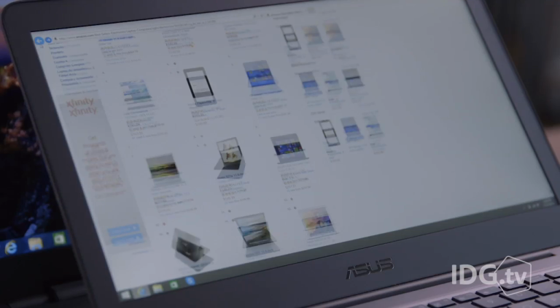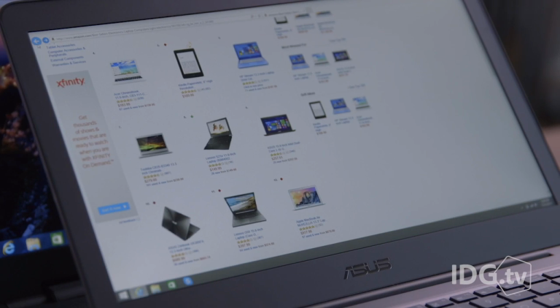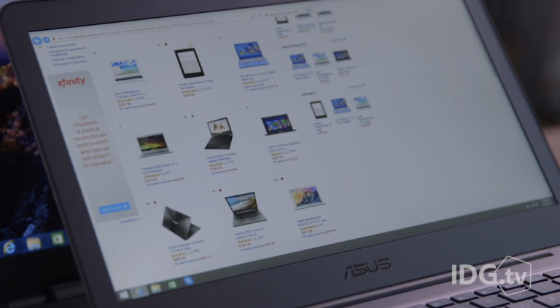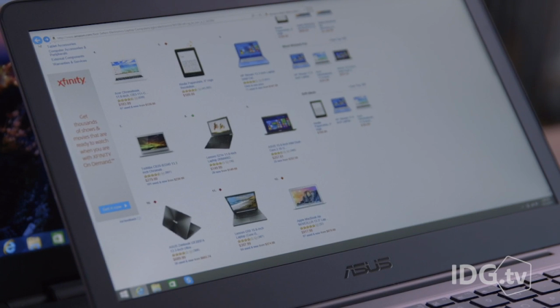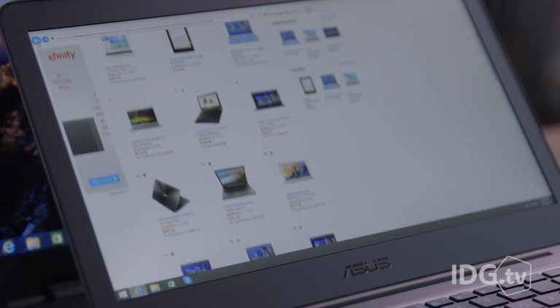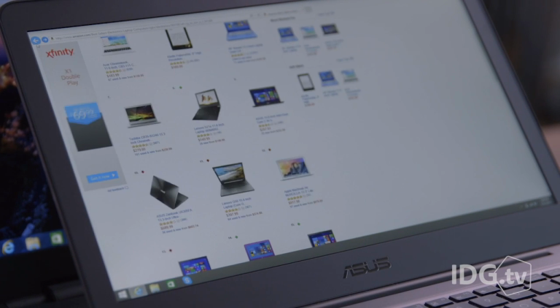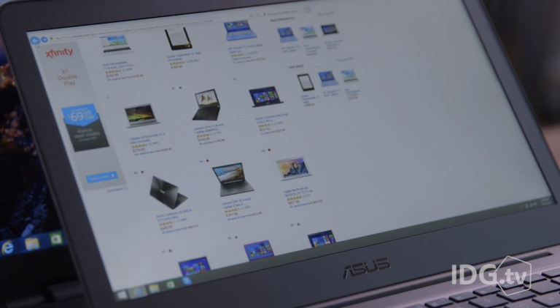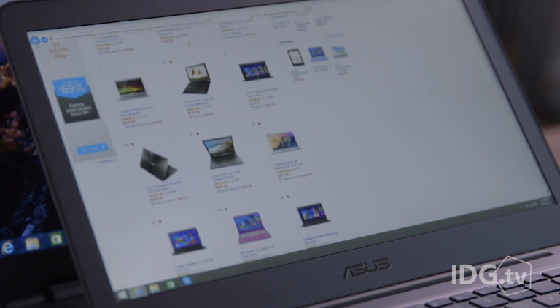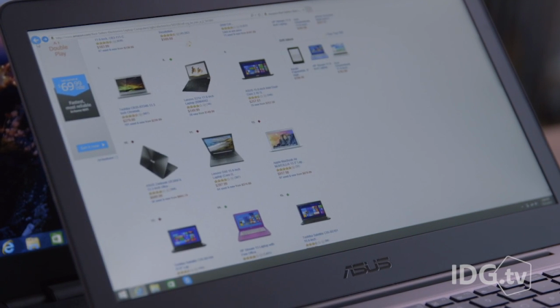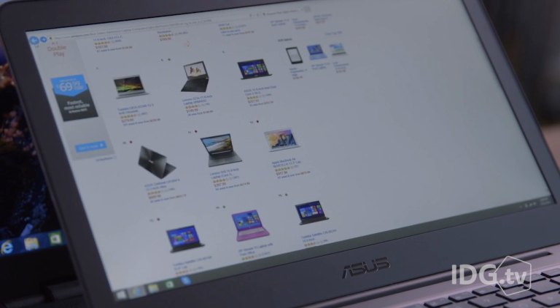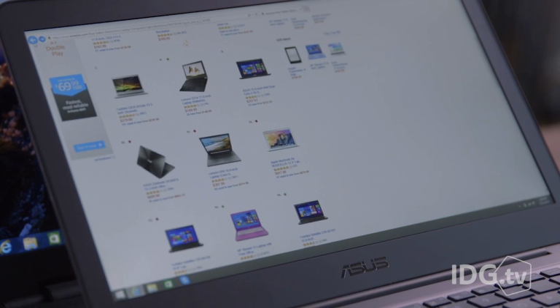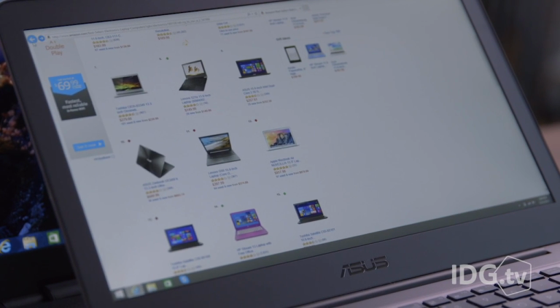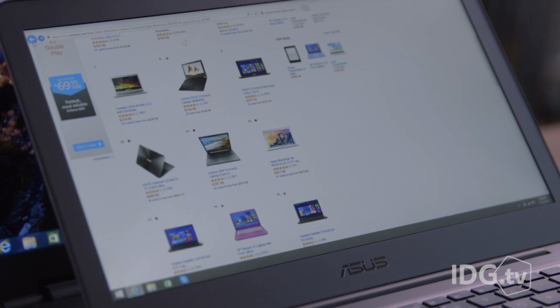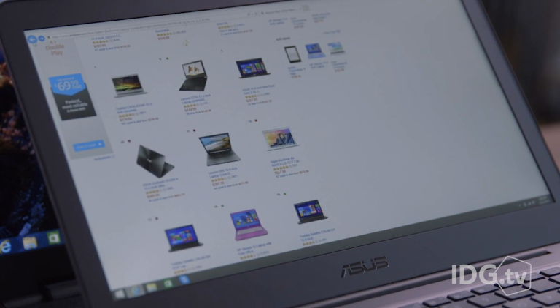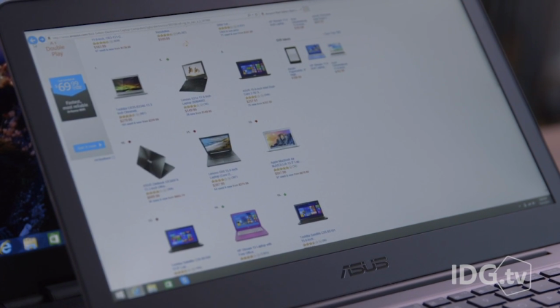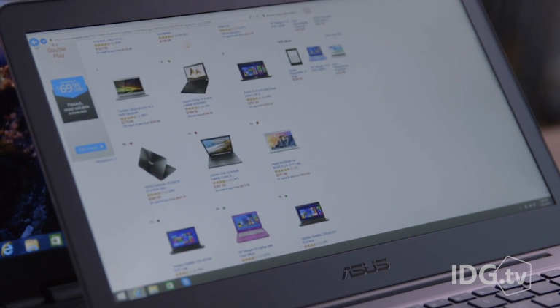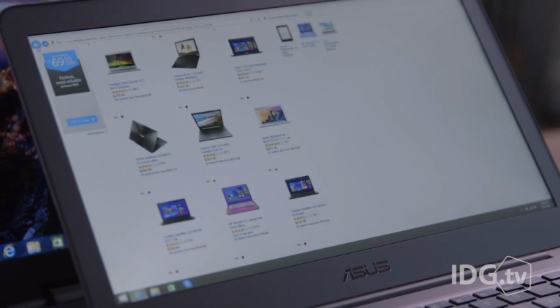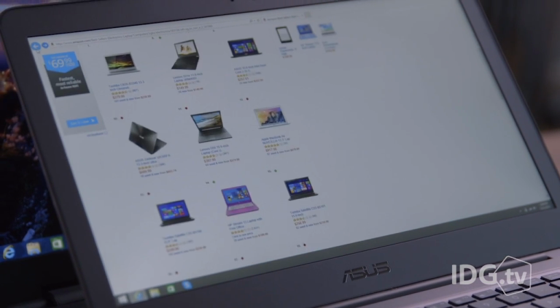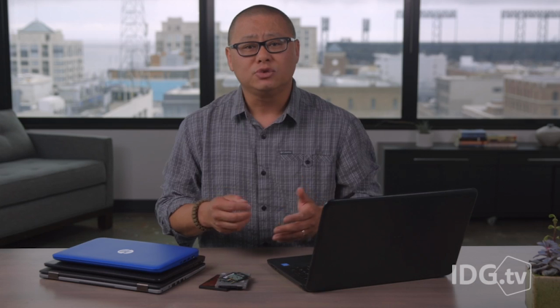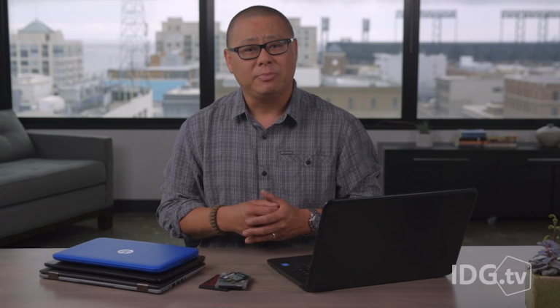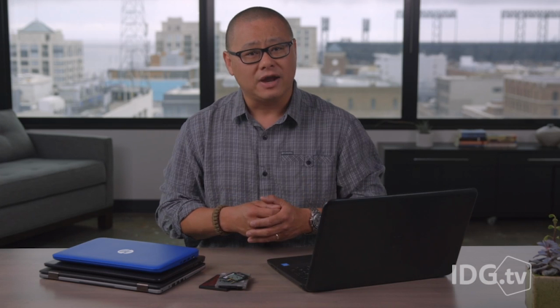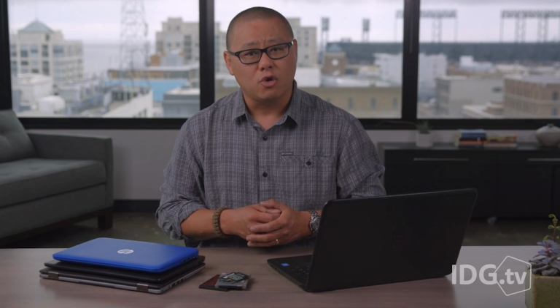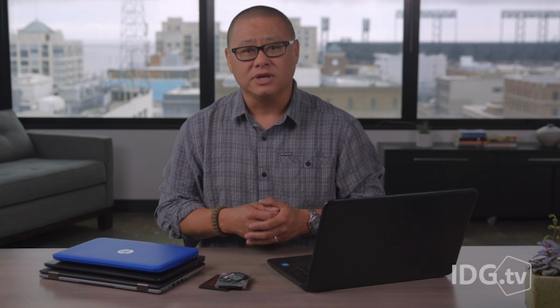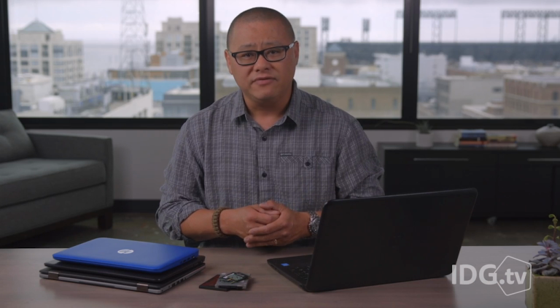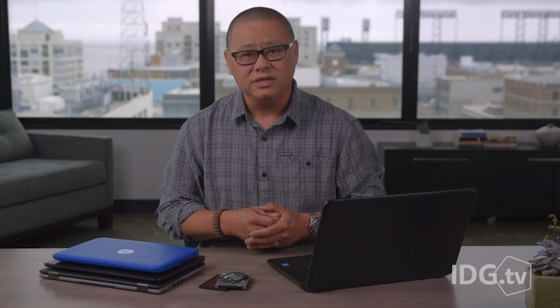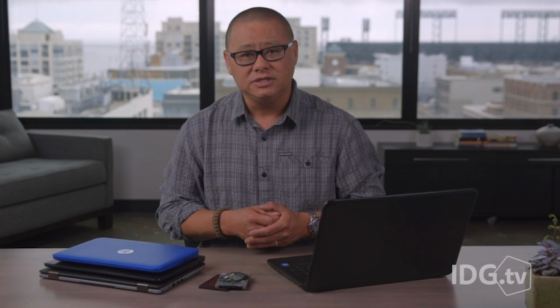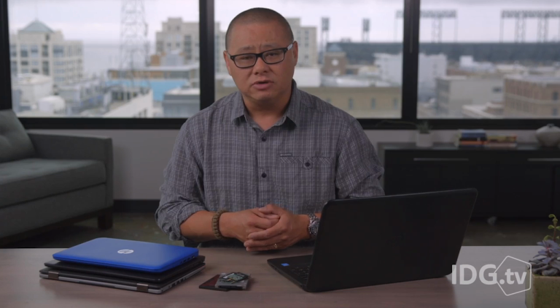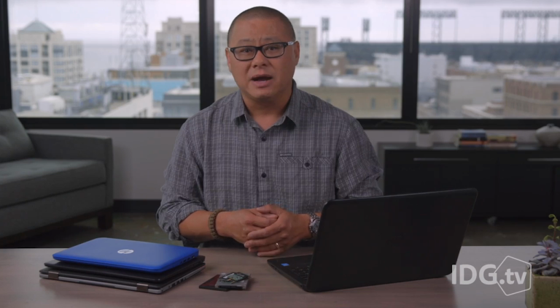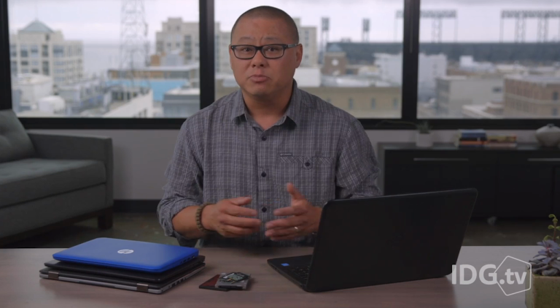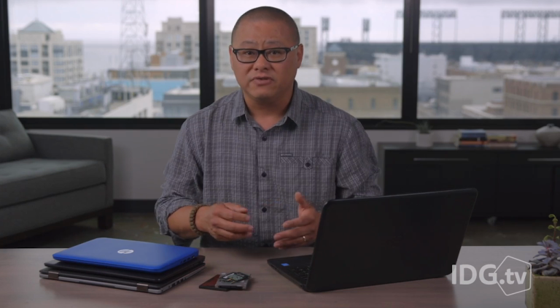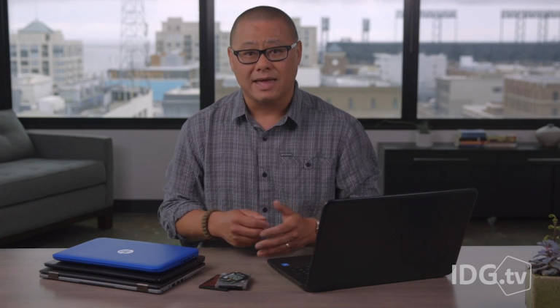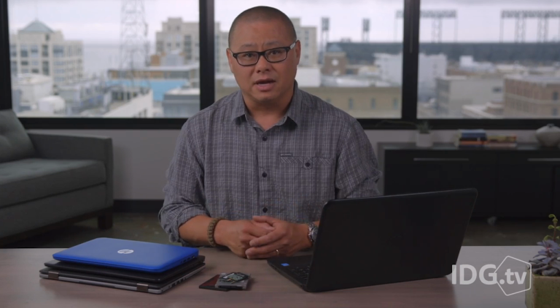Lost in a world of specs trying to find a new laptop for your proud student? Here's a rapid-fire course on everything you need to know to buy the perfect laptop.